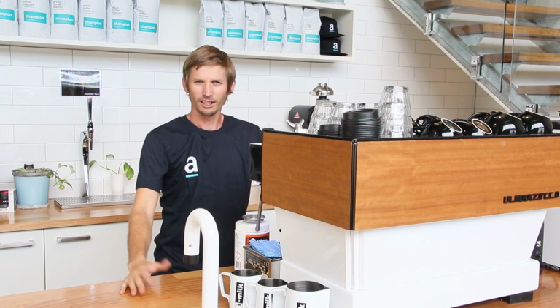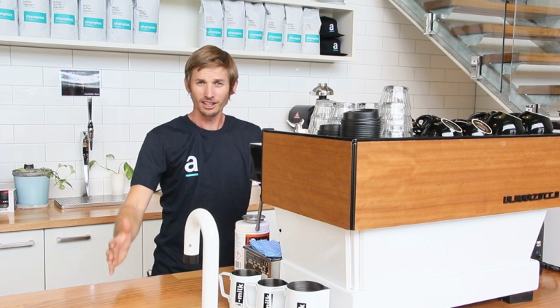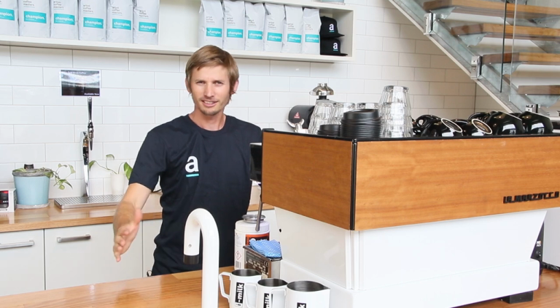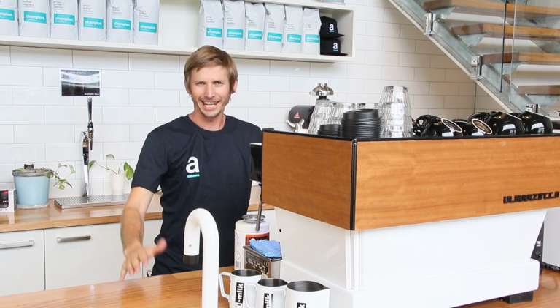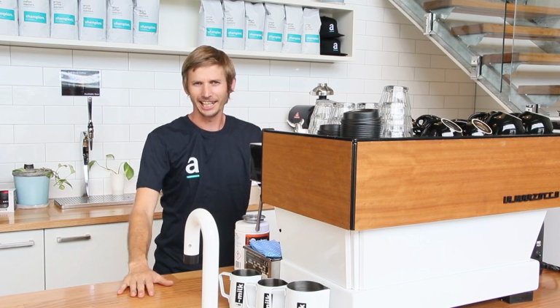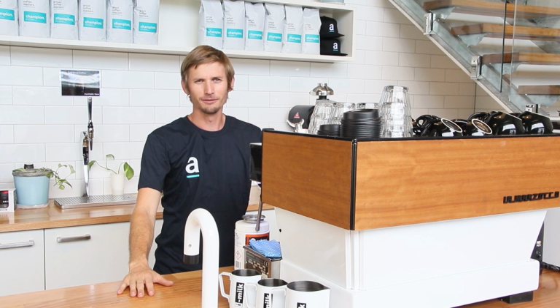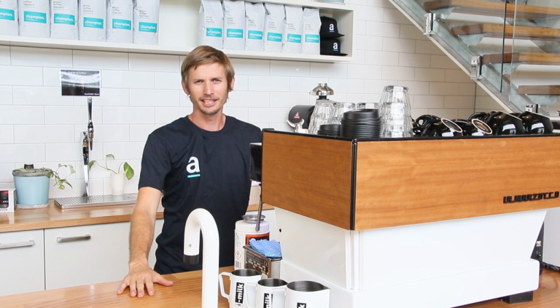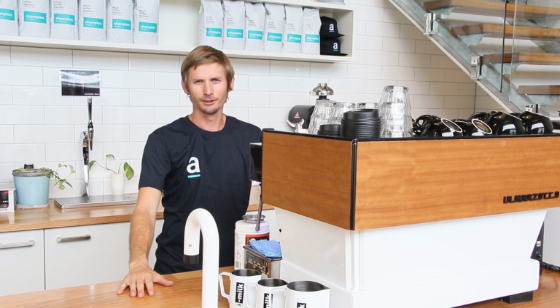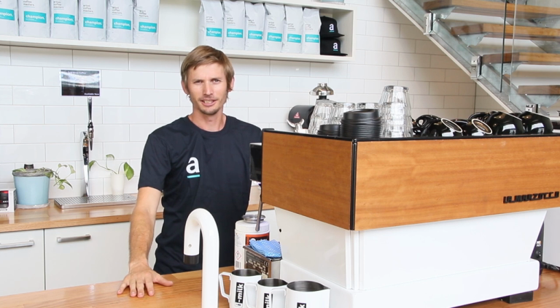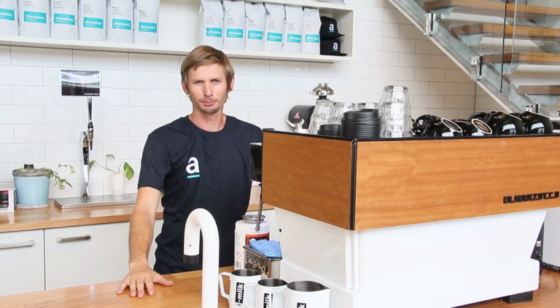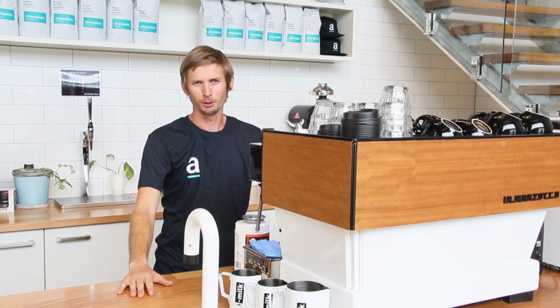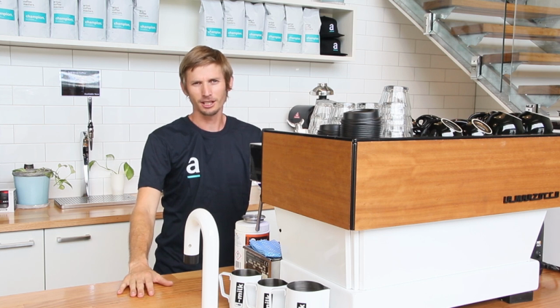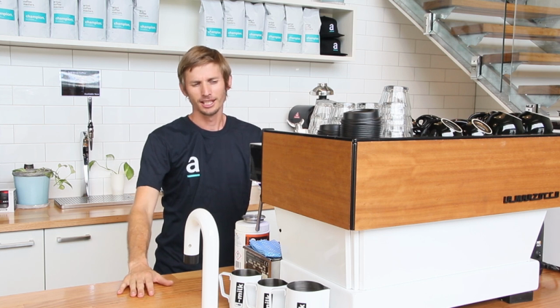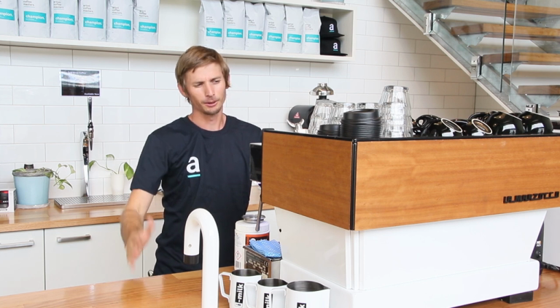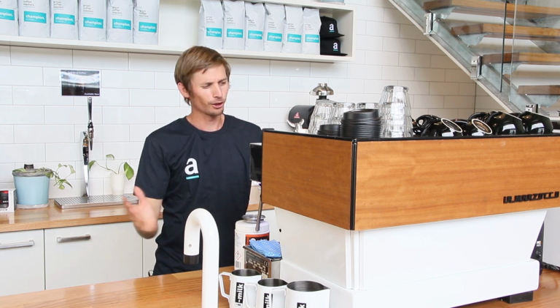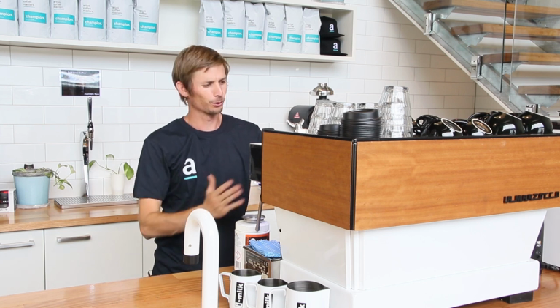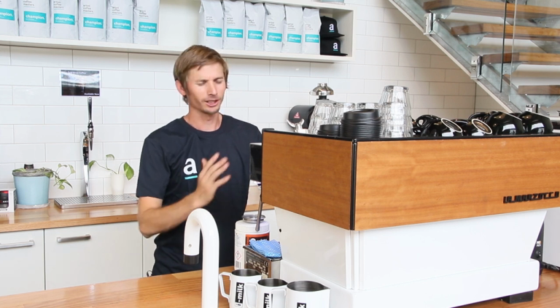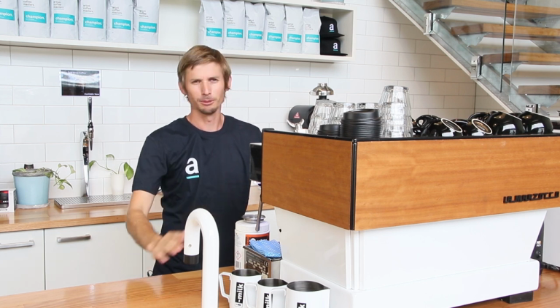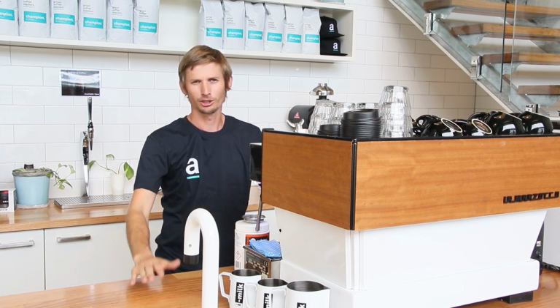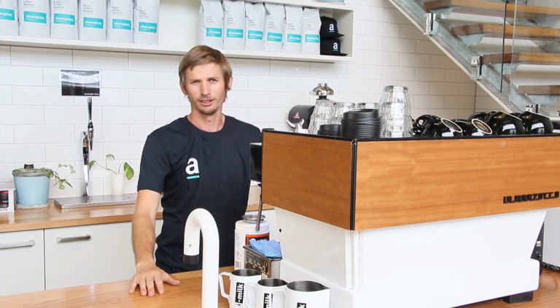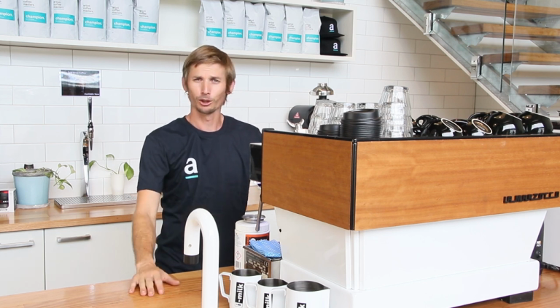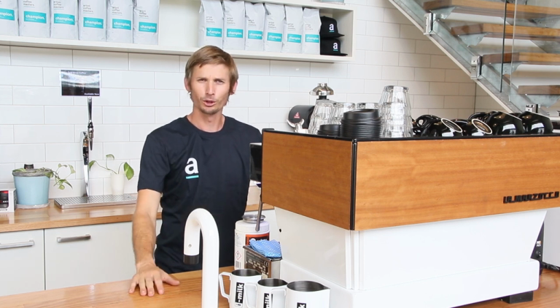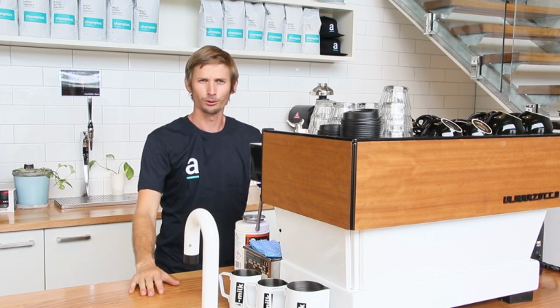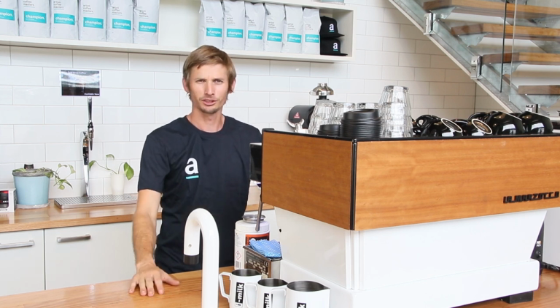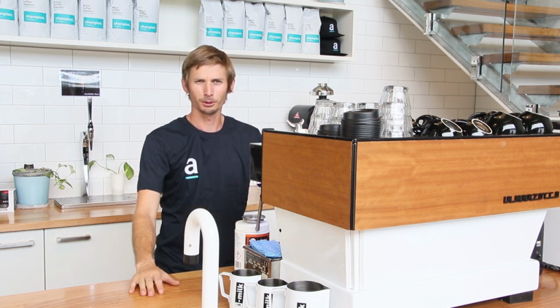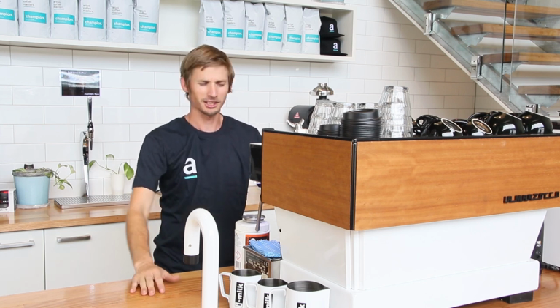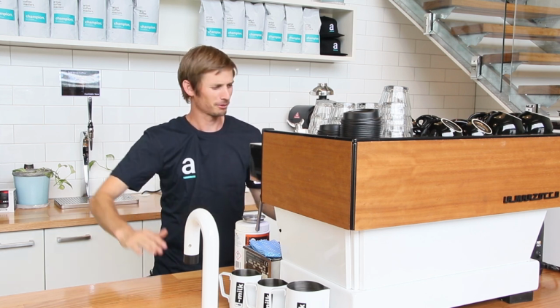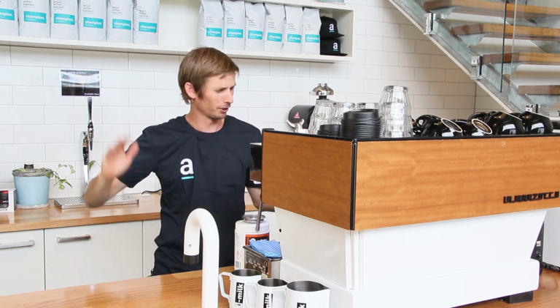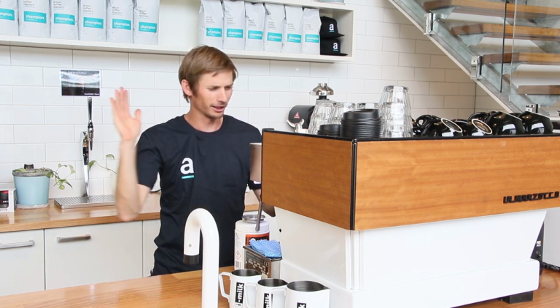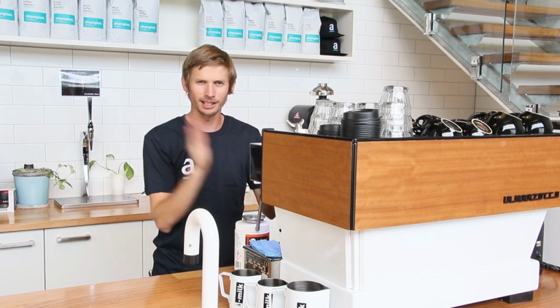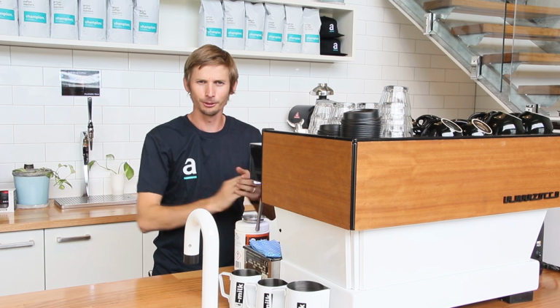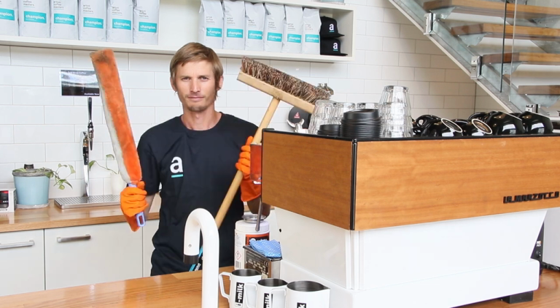Hi guys, end of day here at the Espresso Bar, and we're going to go through and clean the machine. I'm going to walk you through step by step, so let's get into it.